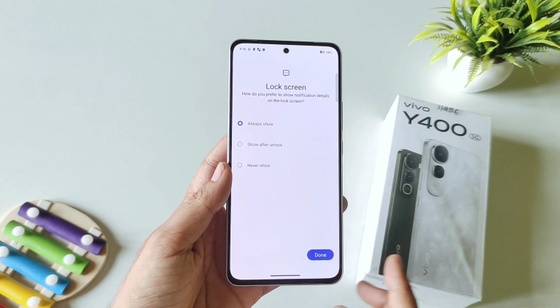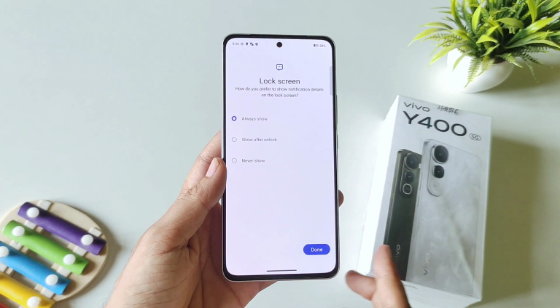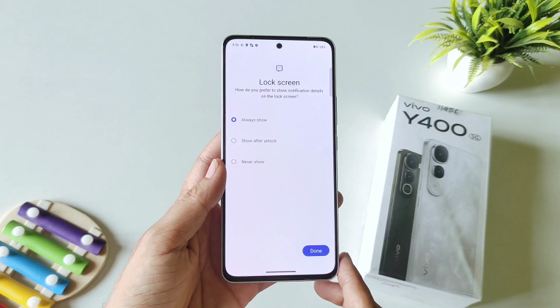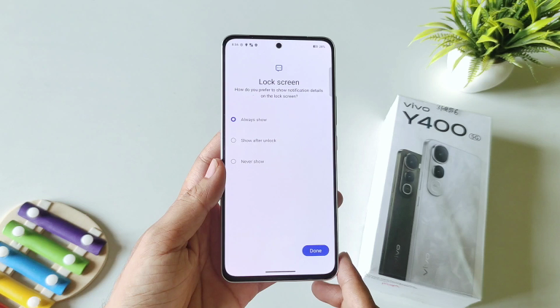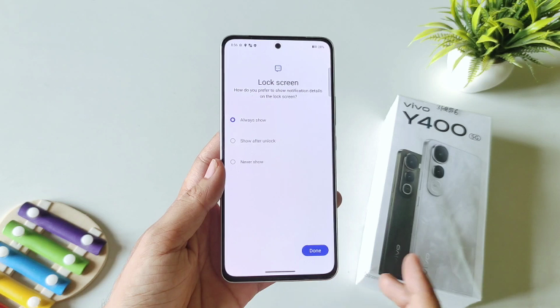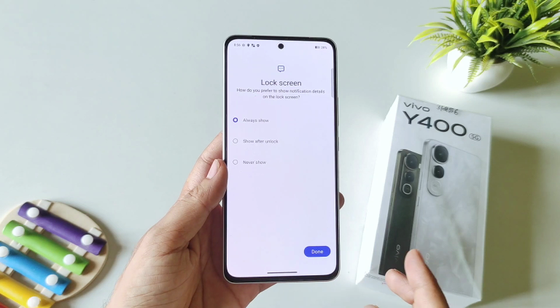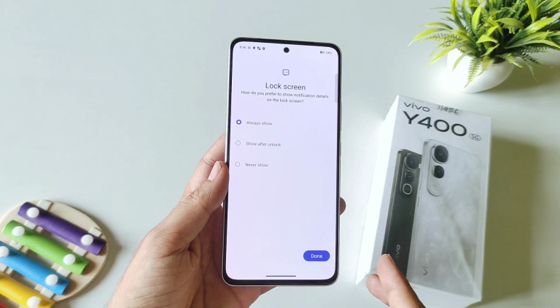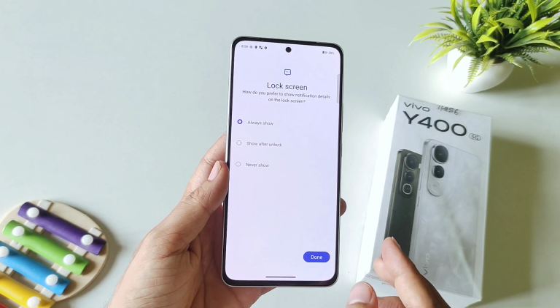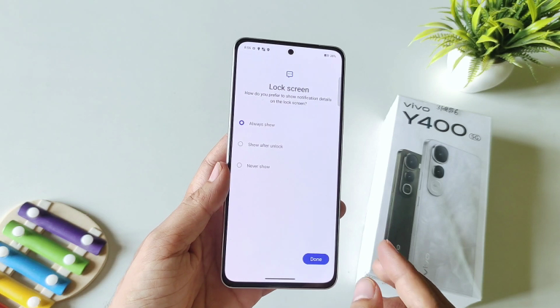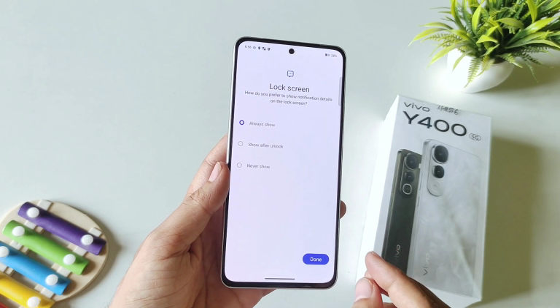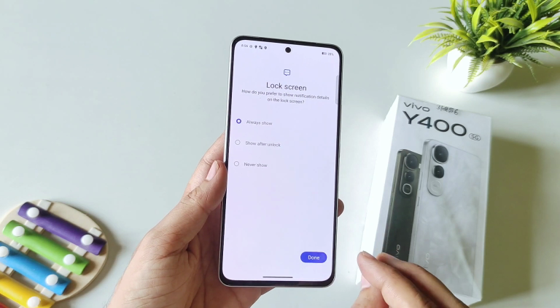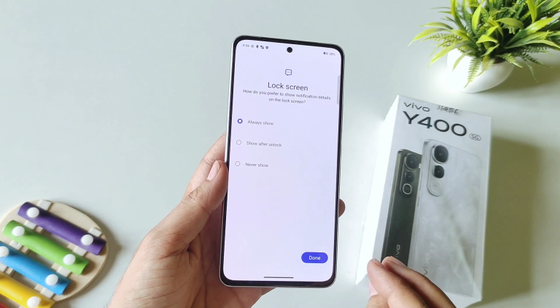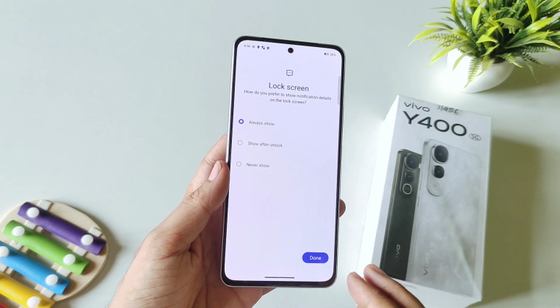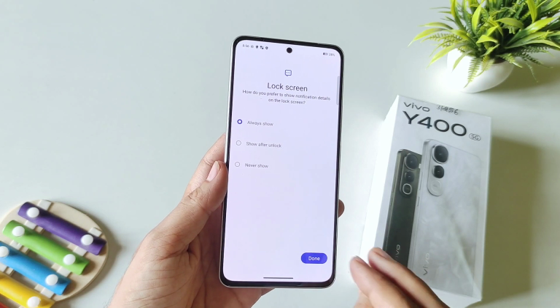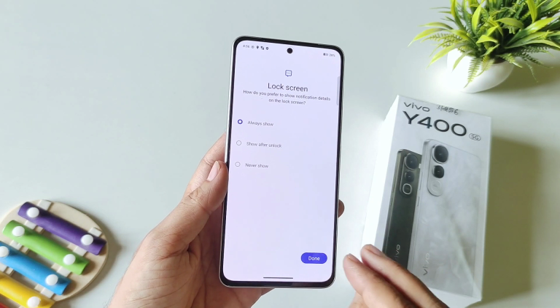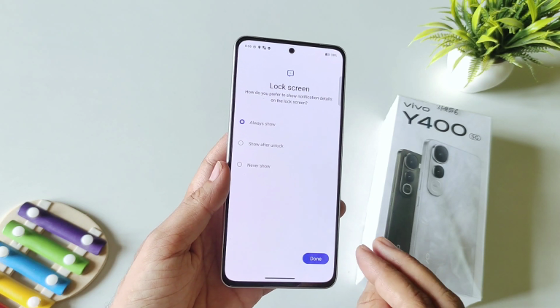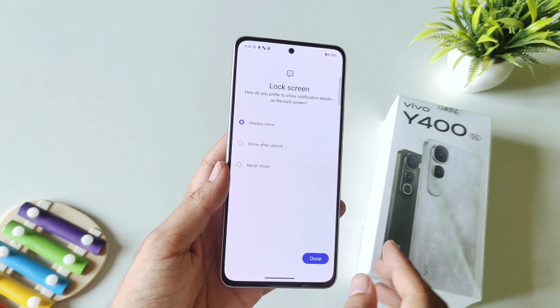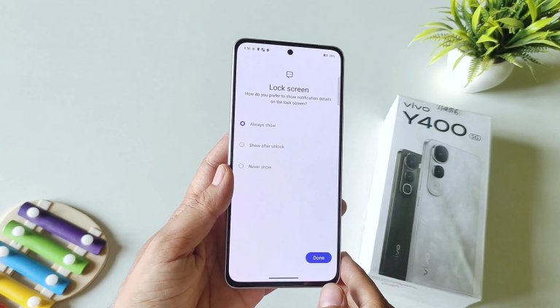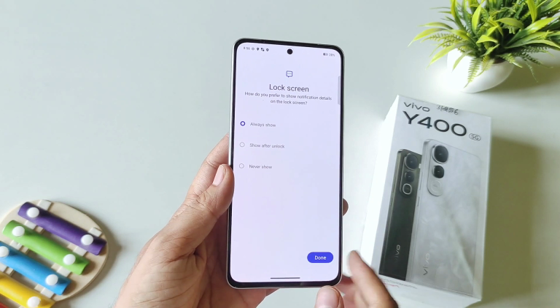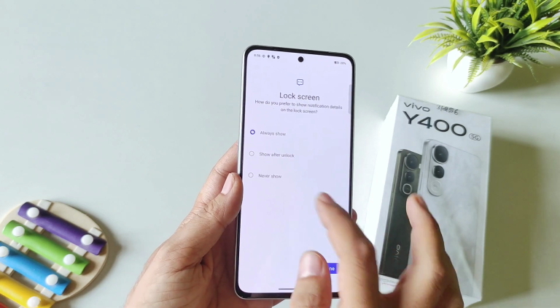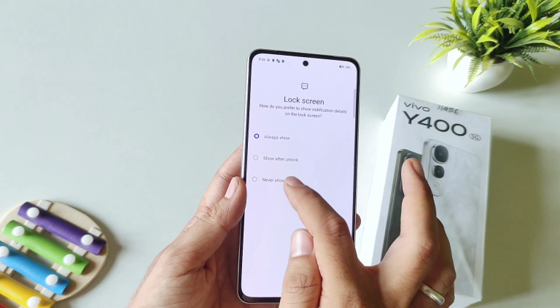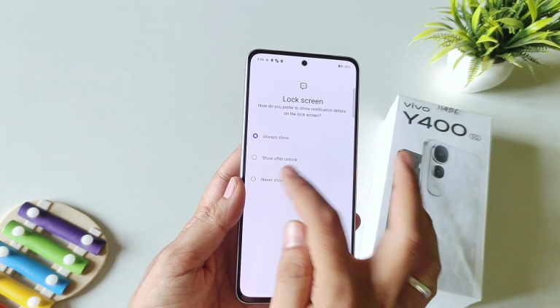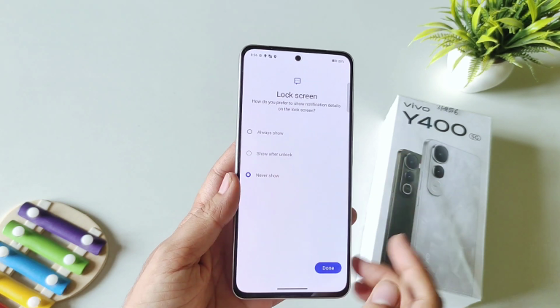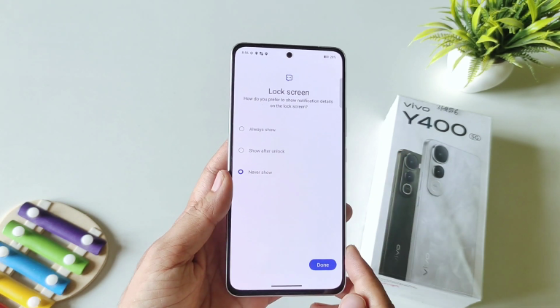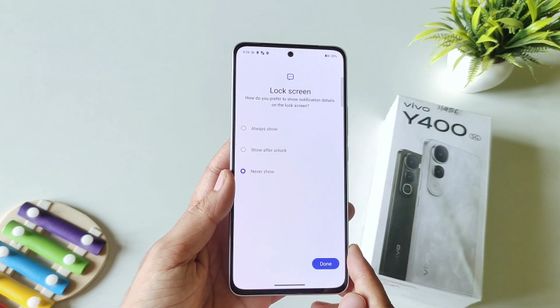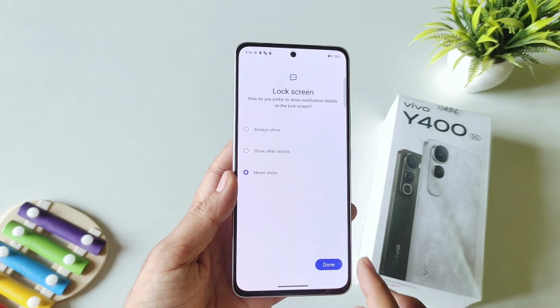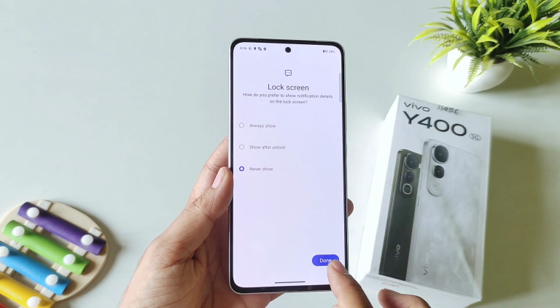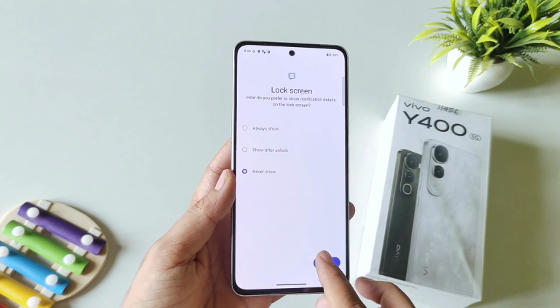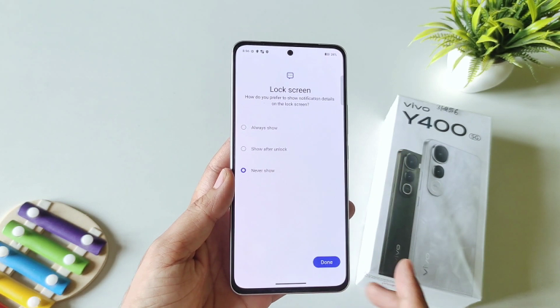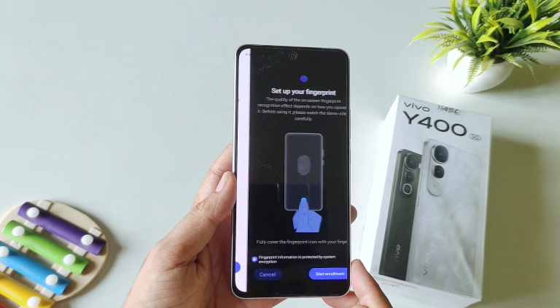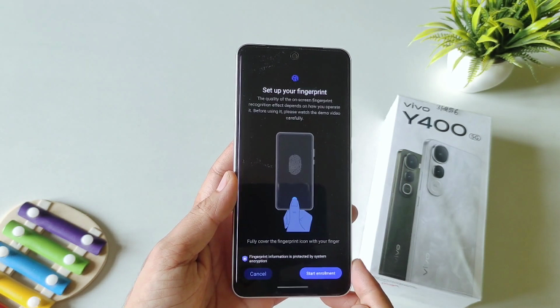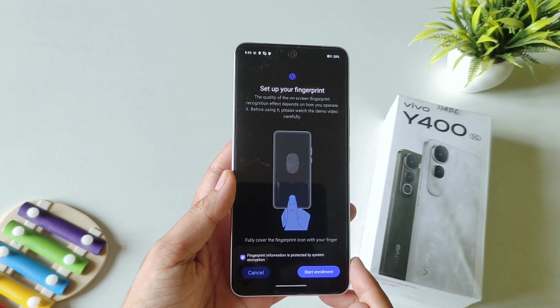Now it will ask you how you want to show your notifications on your lock screen. I am selecting 'Never Show' and then click on Done.